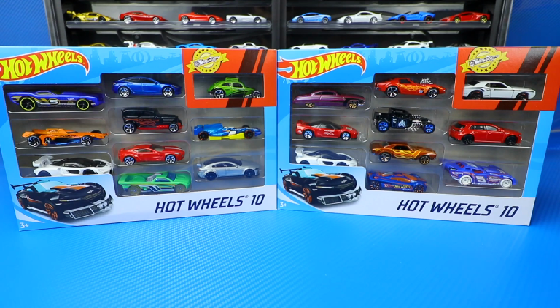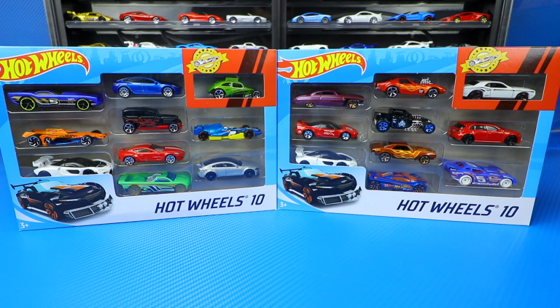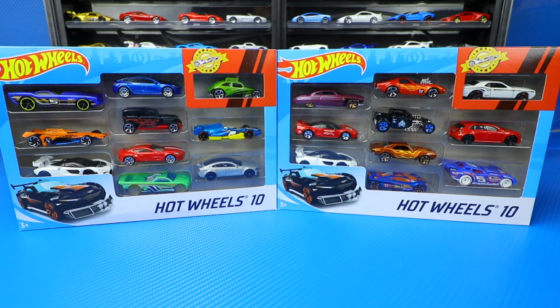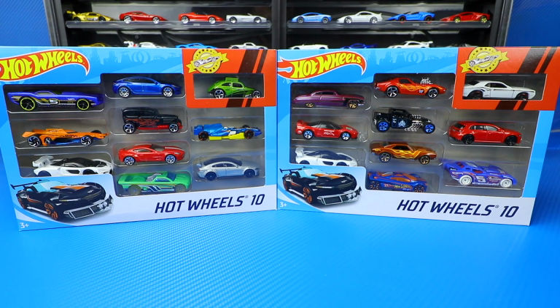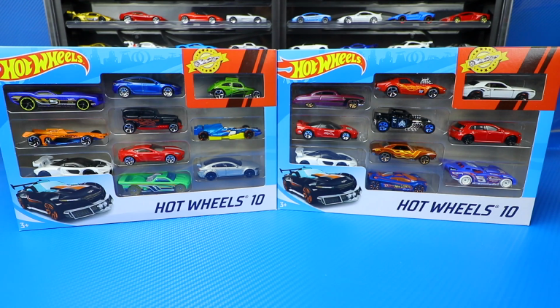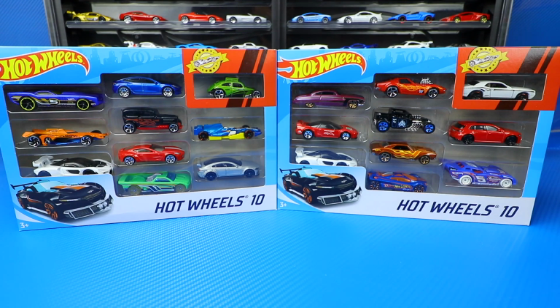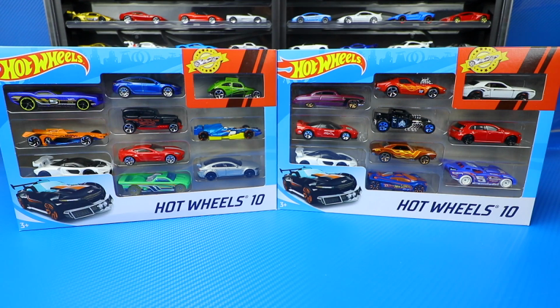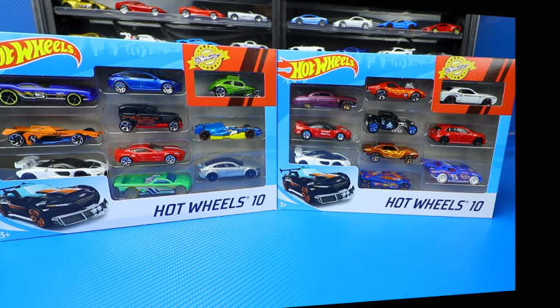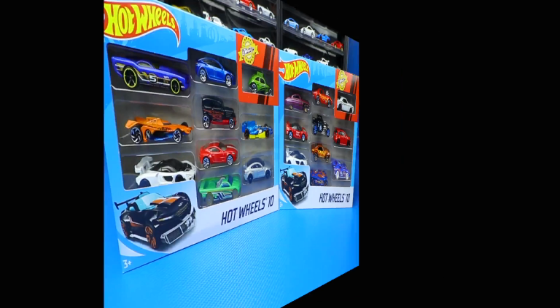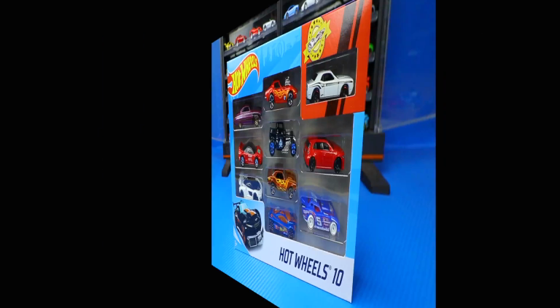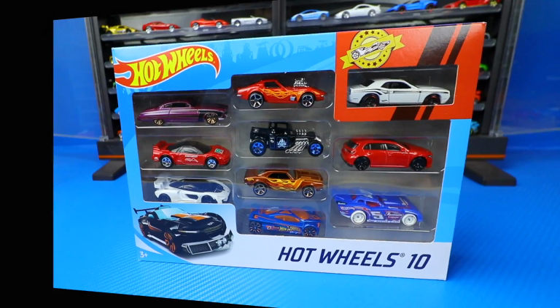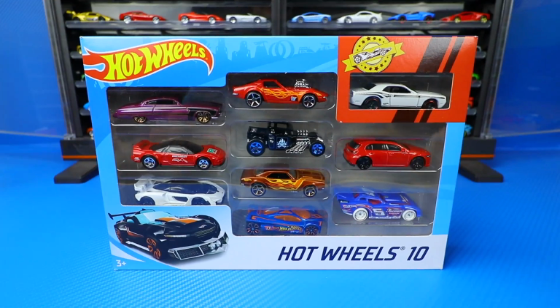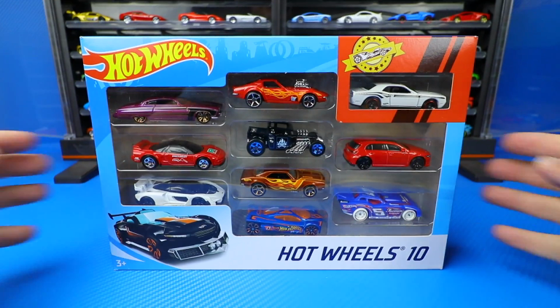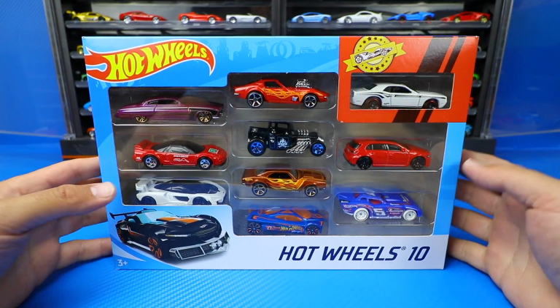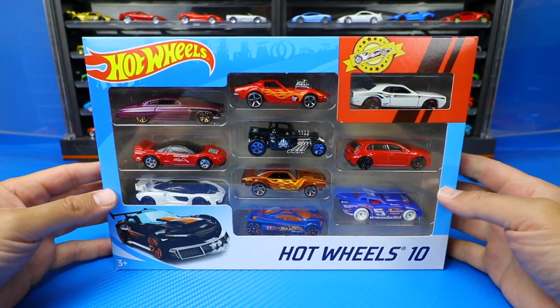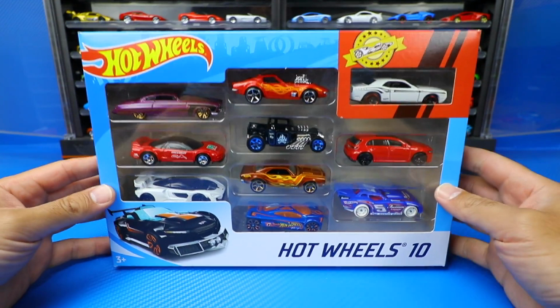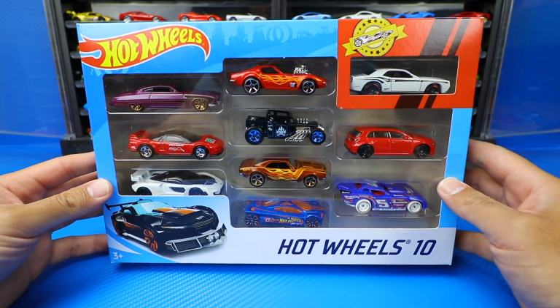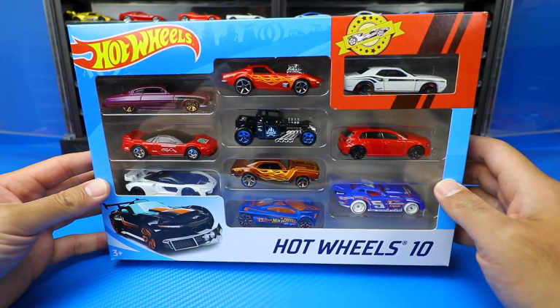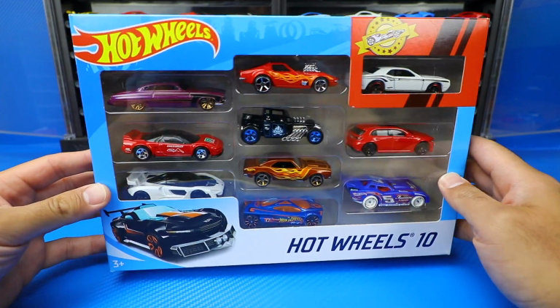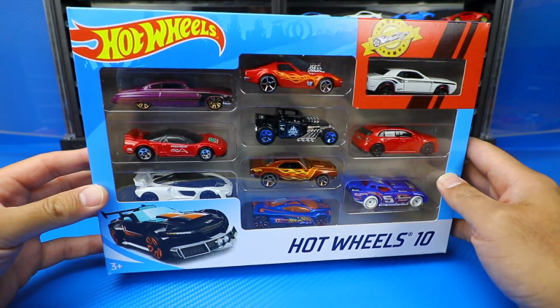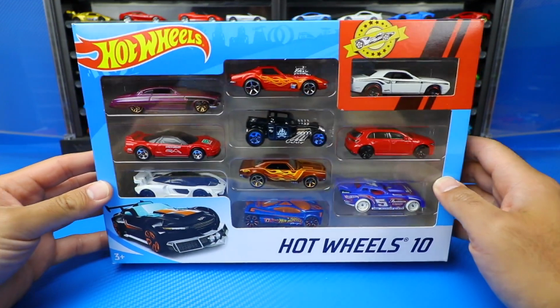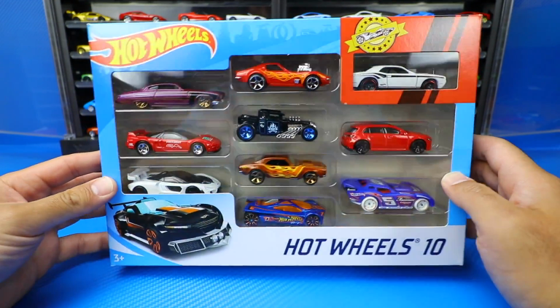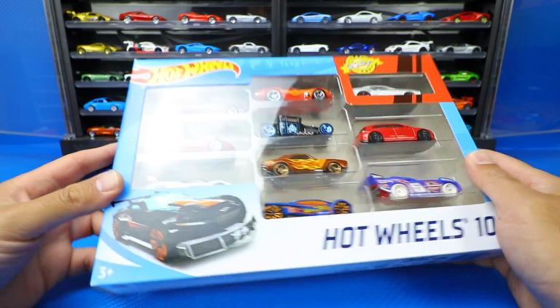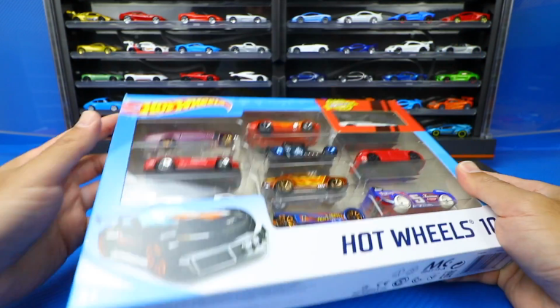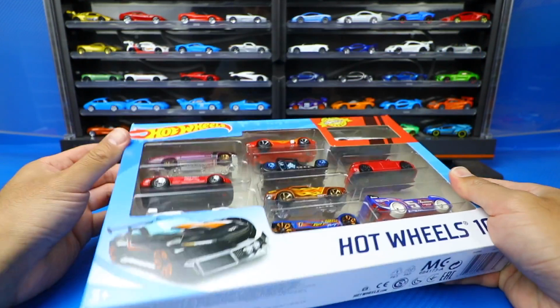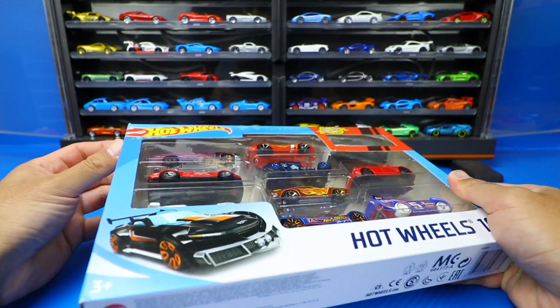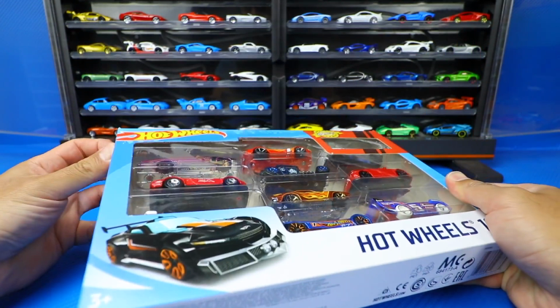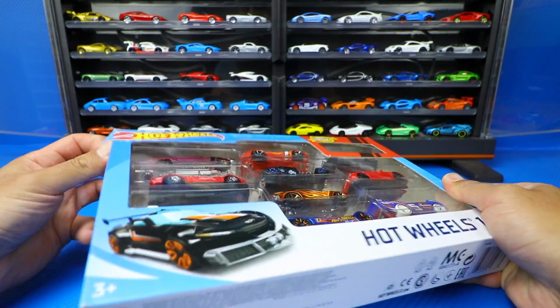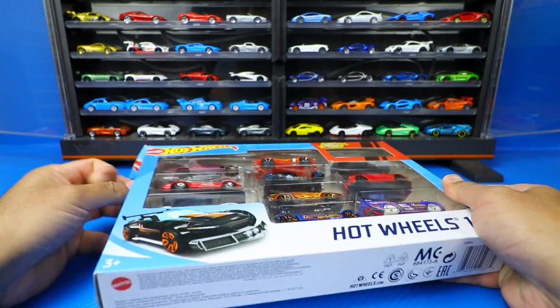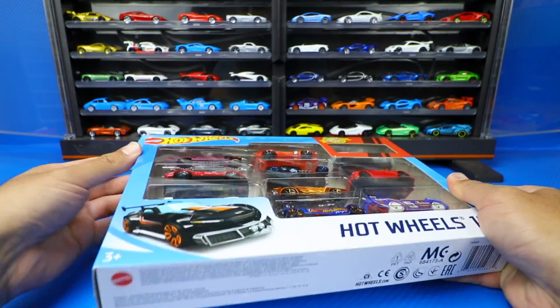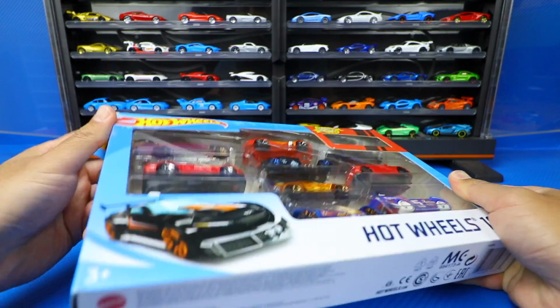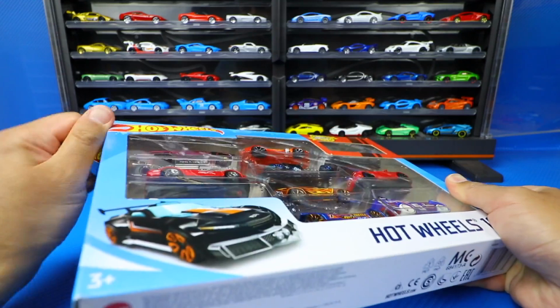So let's go ahead and open up these 10-packs and we will start with this one right here — really nice looking cars in this pack. Let's go ahead and pop it open.